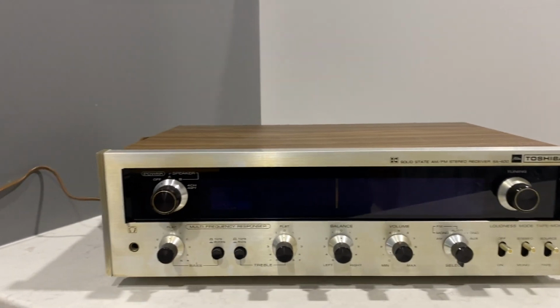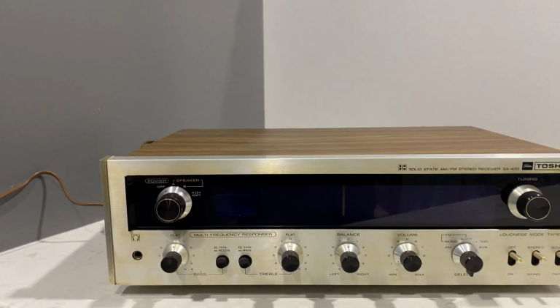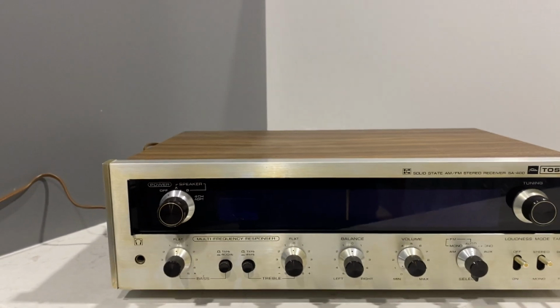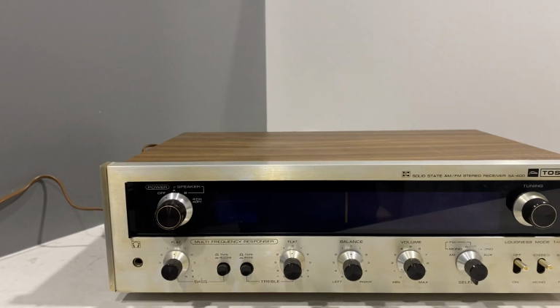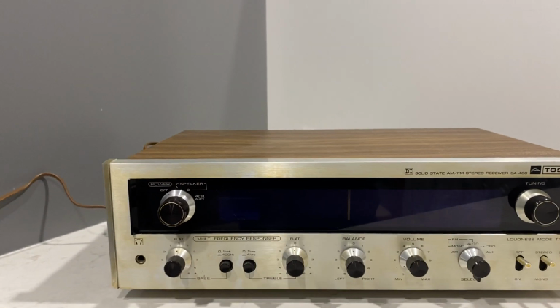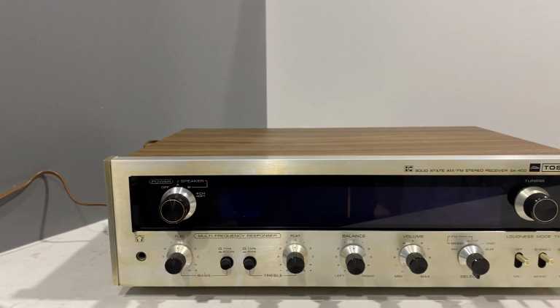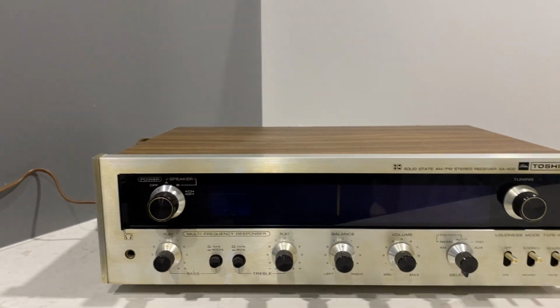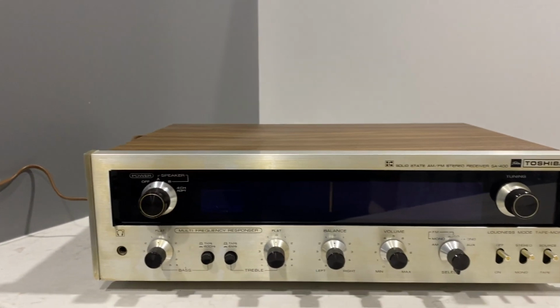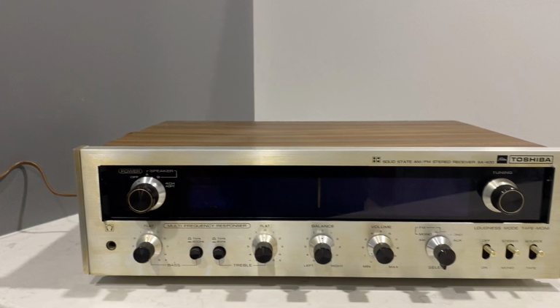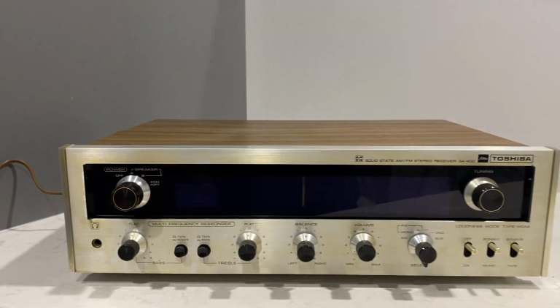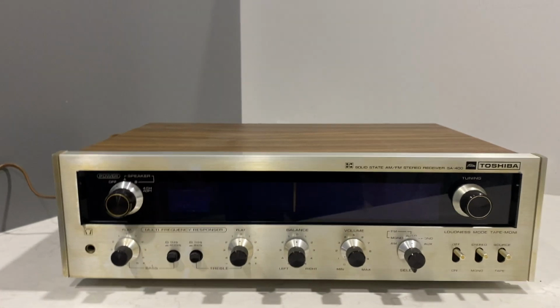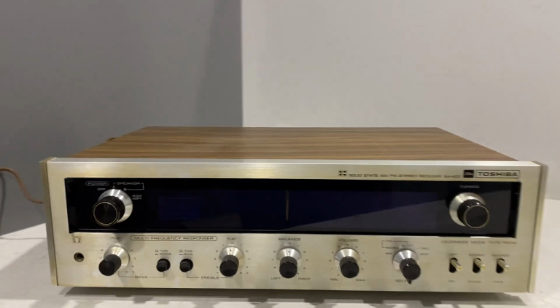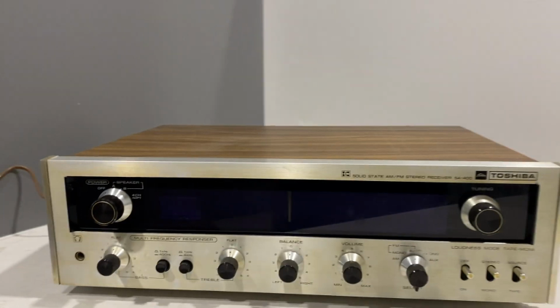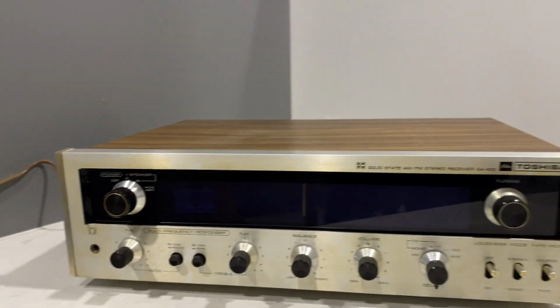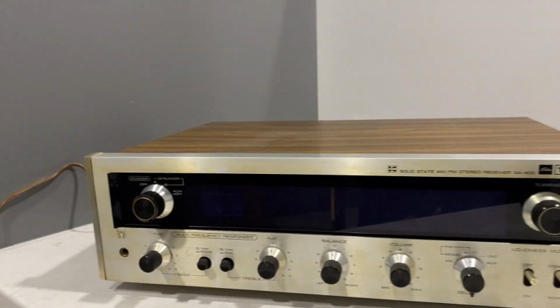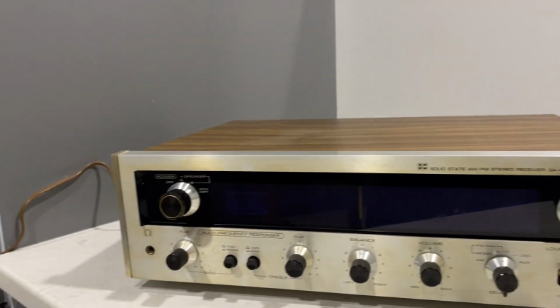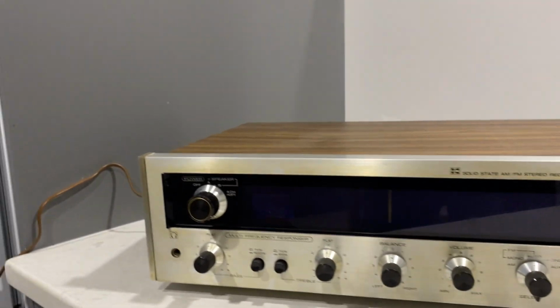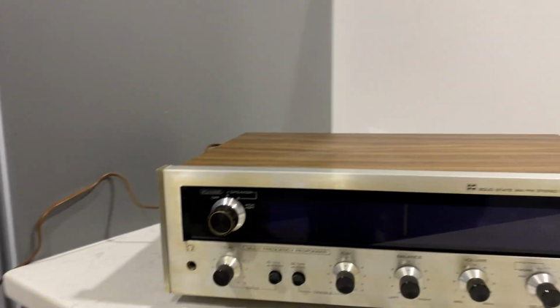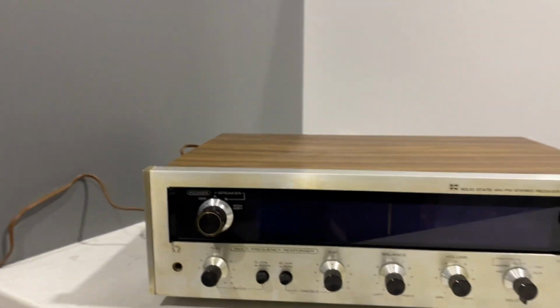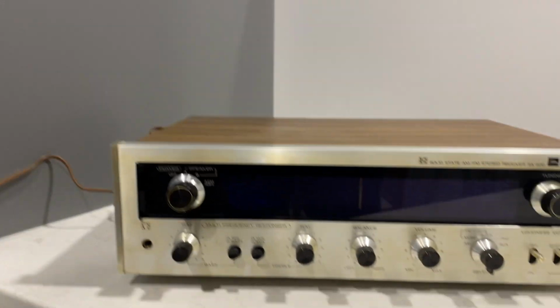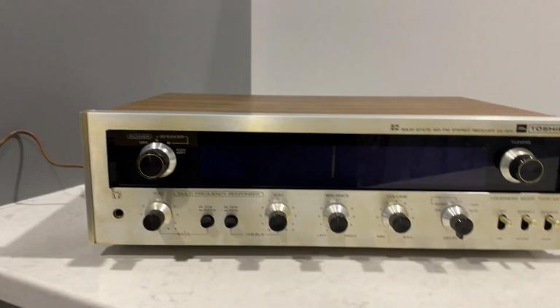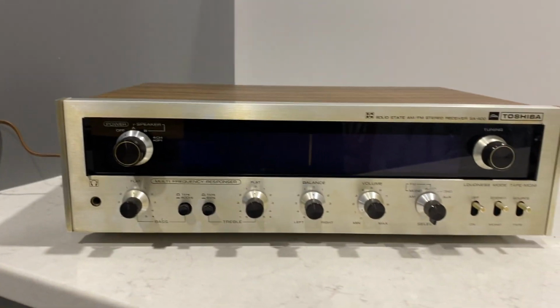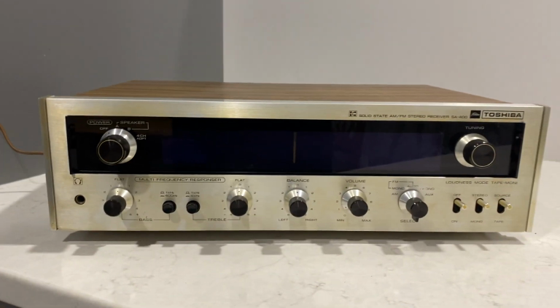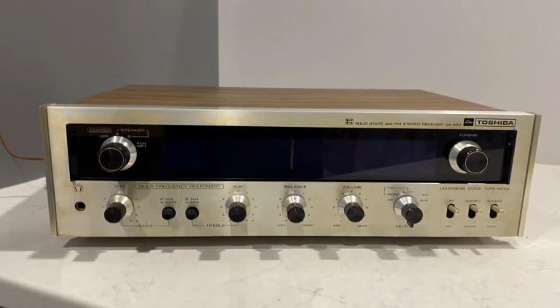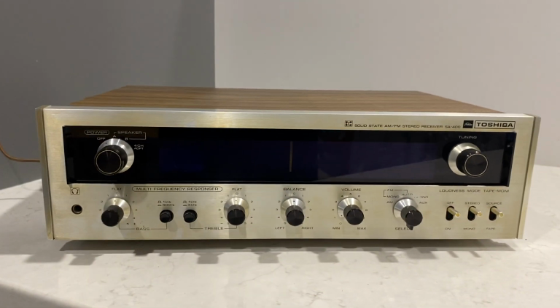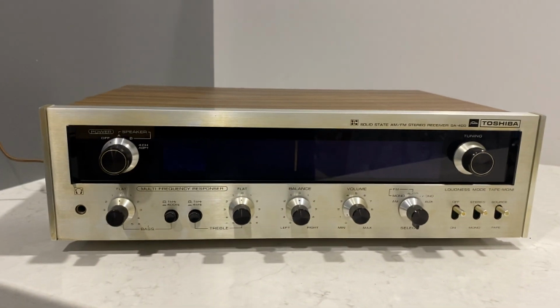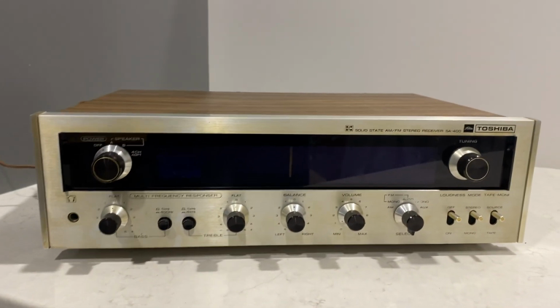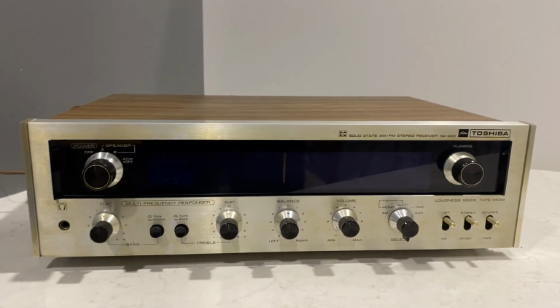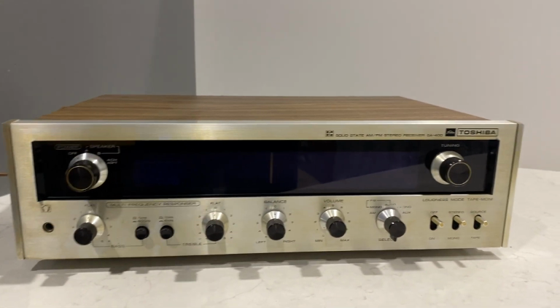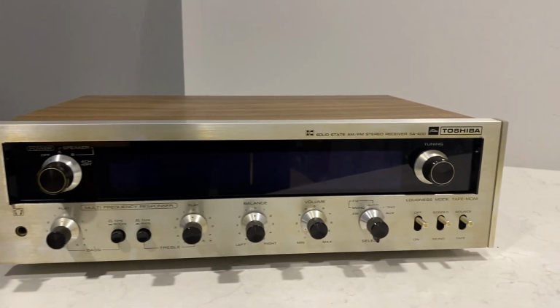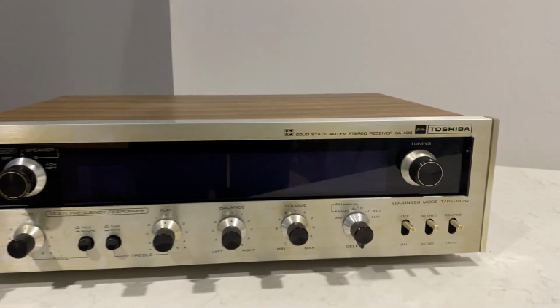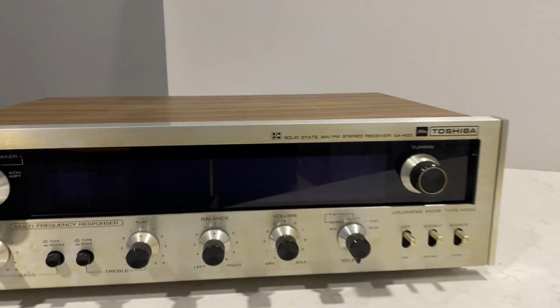Oh boy, Walter's going crazy over there. But anyways, this is a nice, nice, nice receiver.